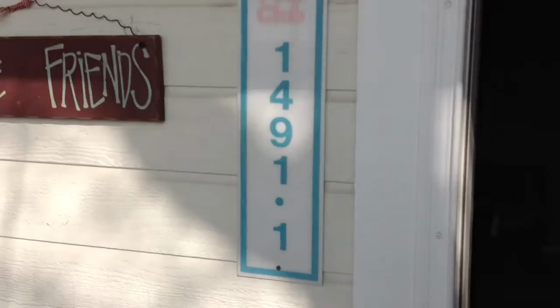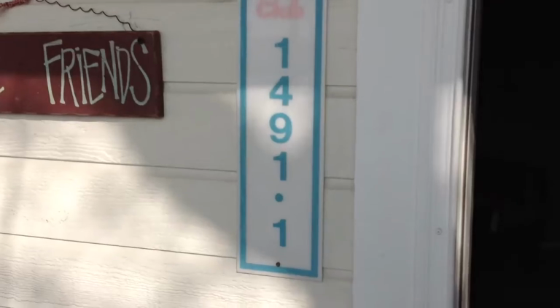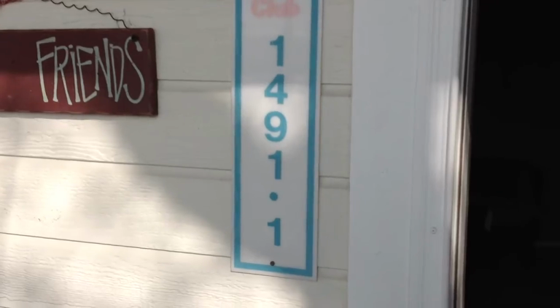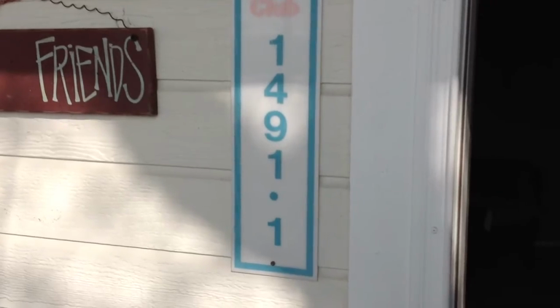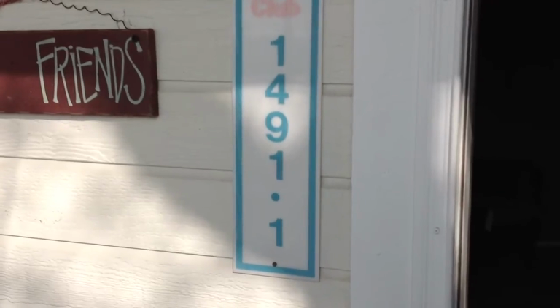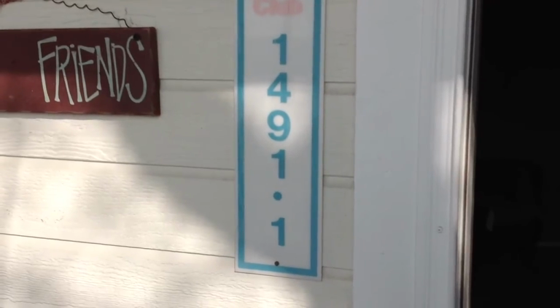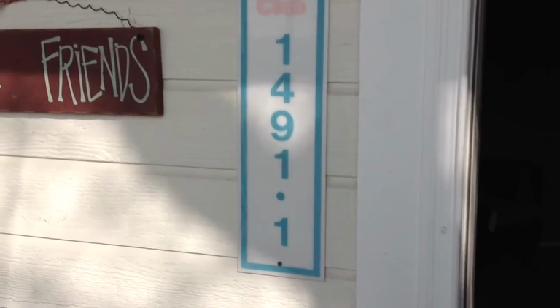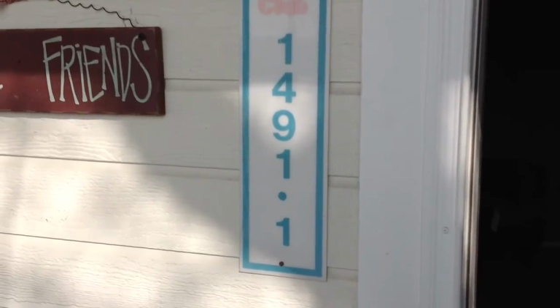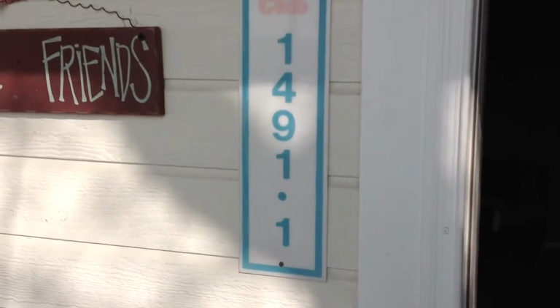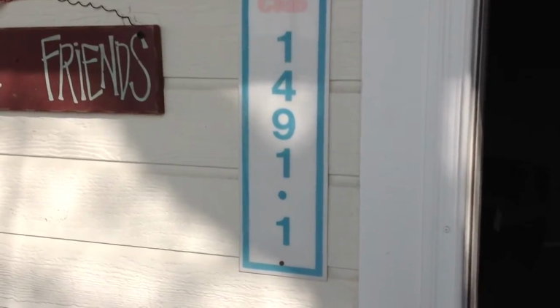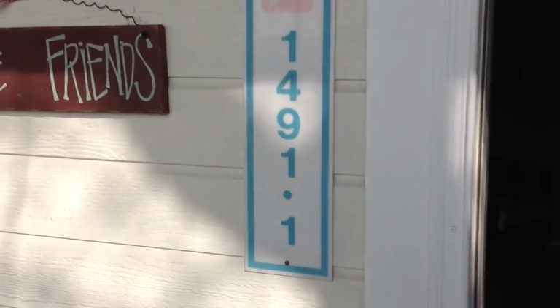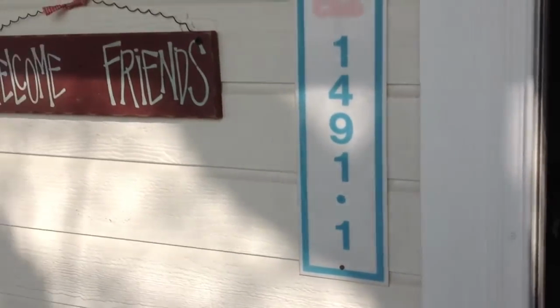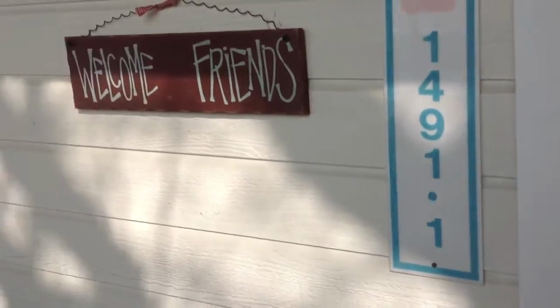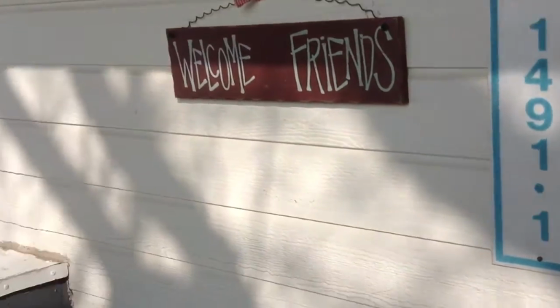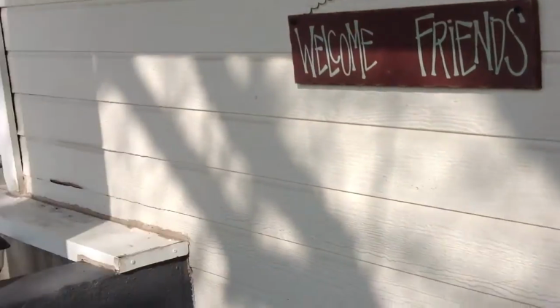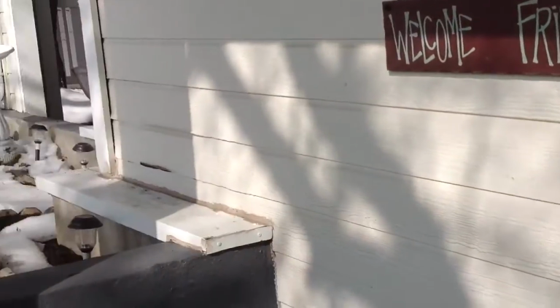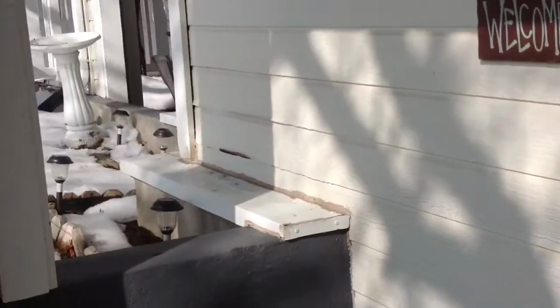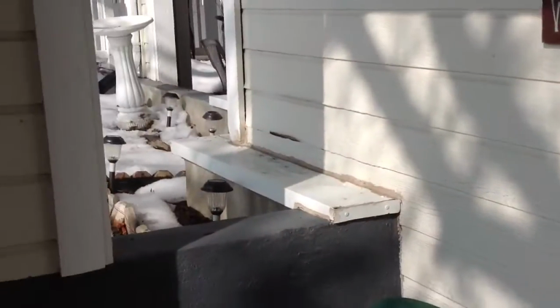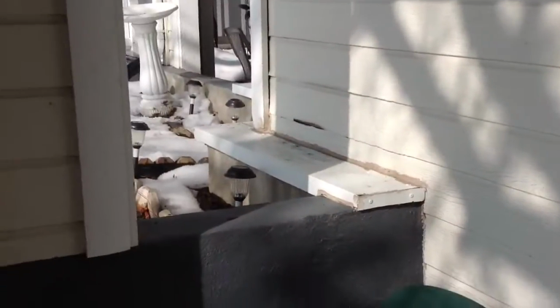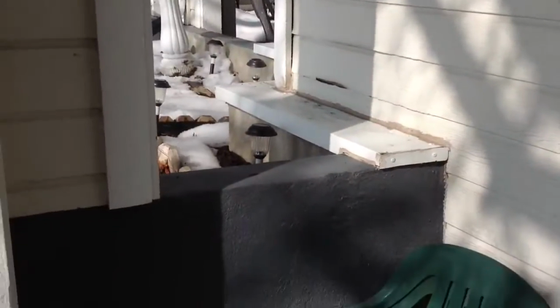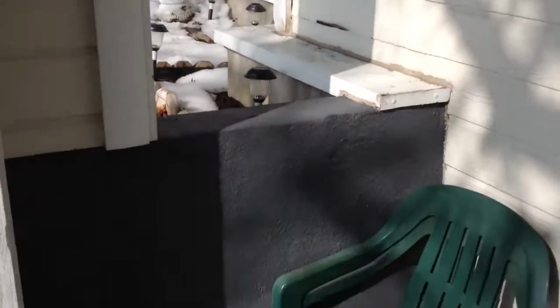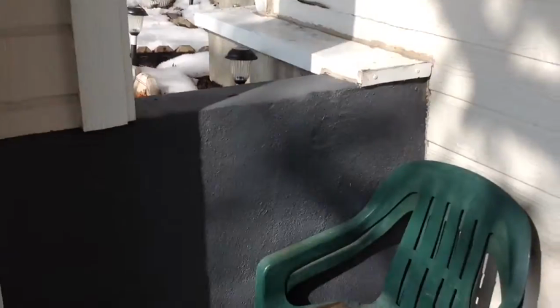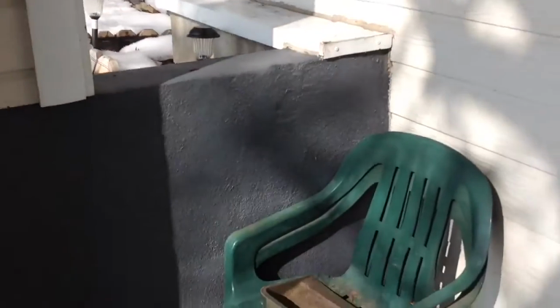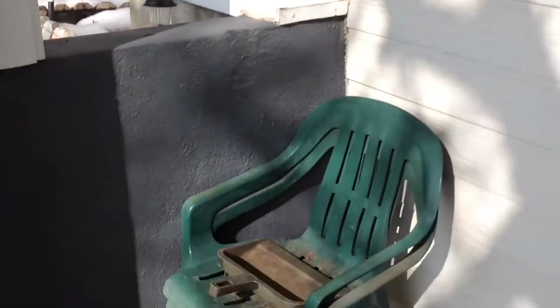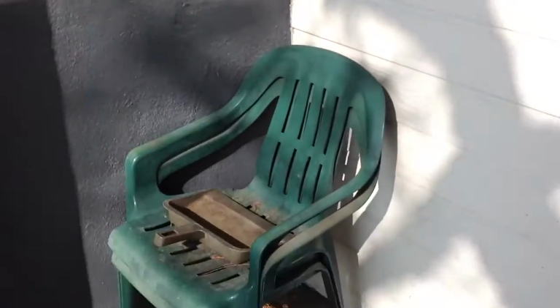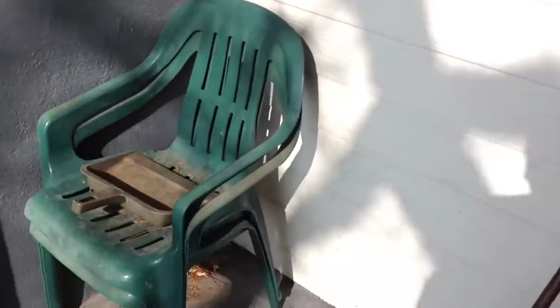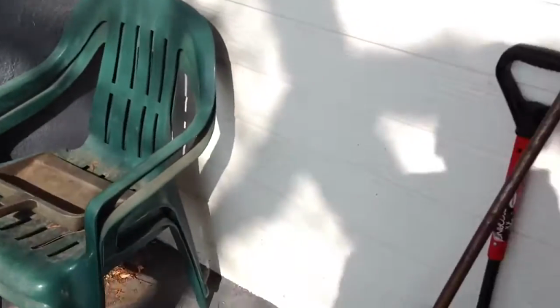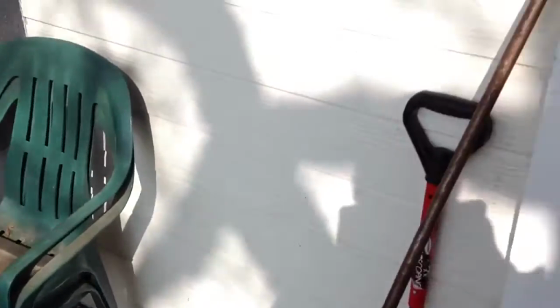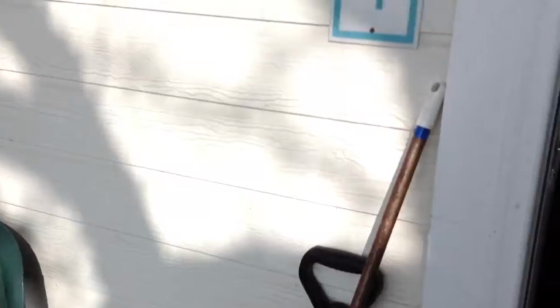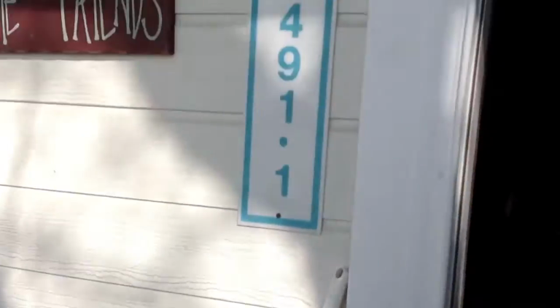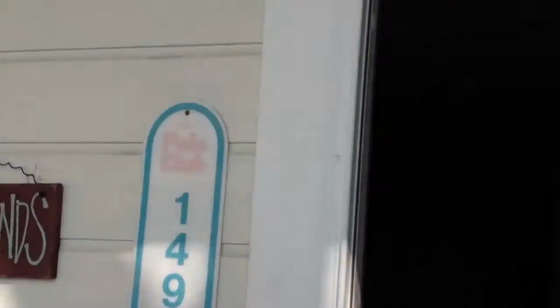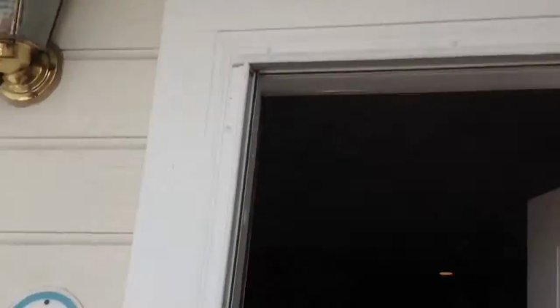This is 1491 East Vineyard Court, the exterior of the home. It looks to be in good condition.